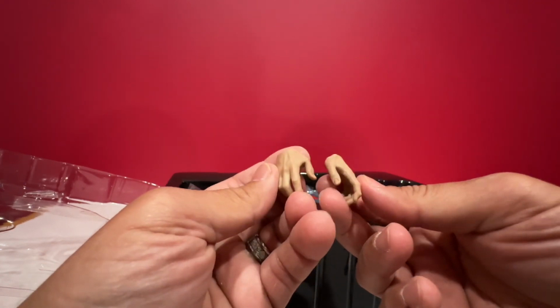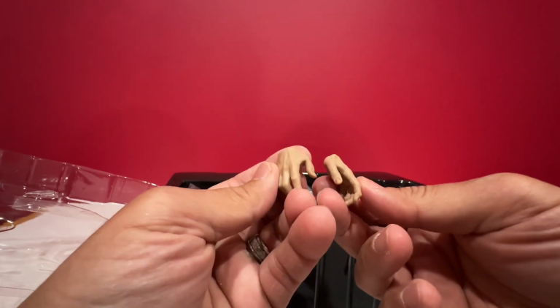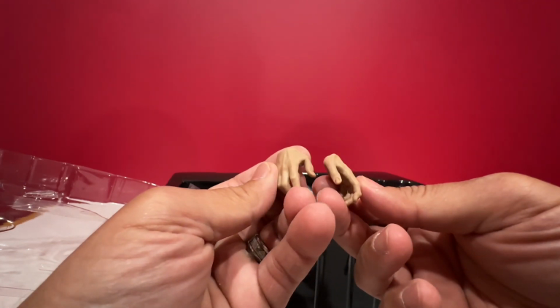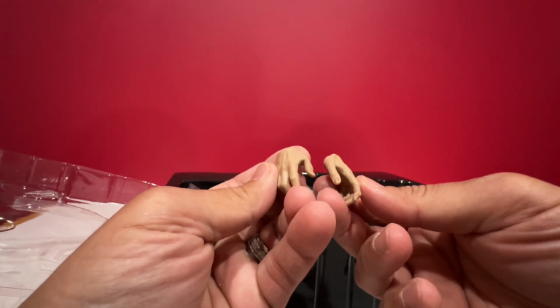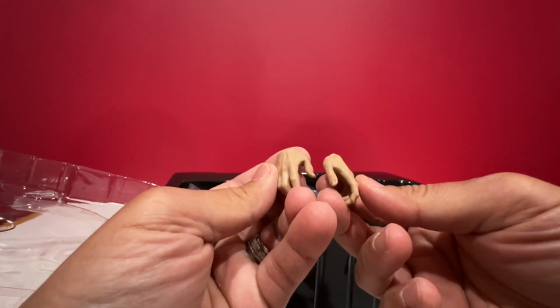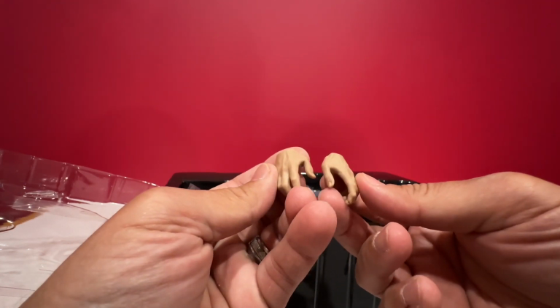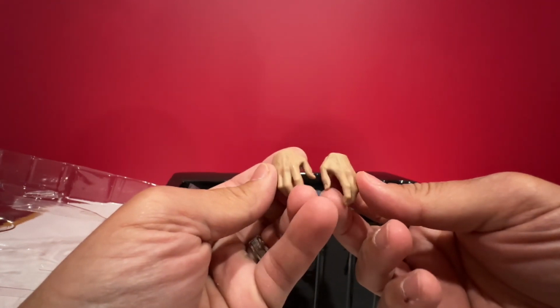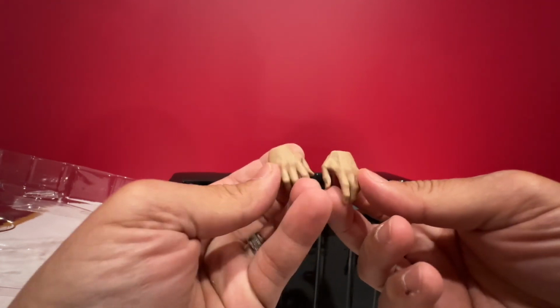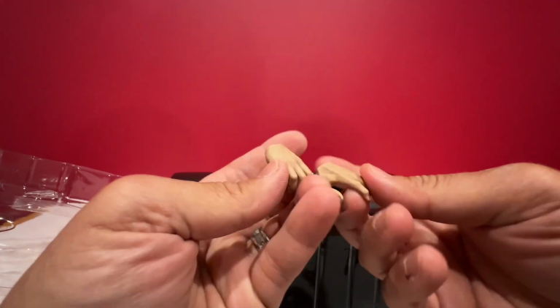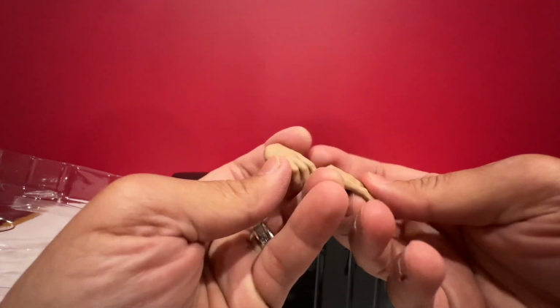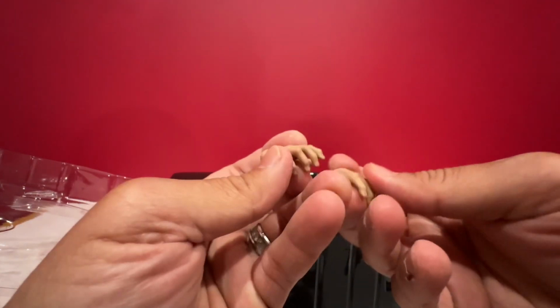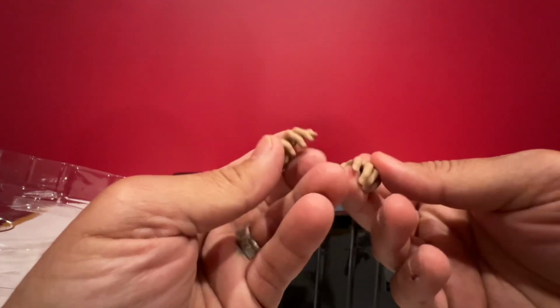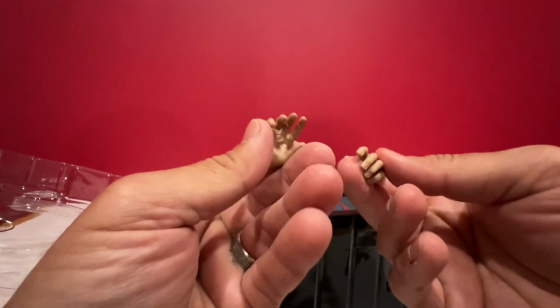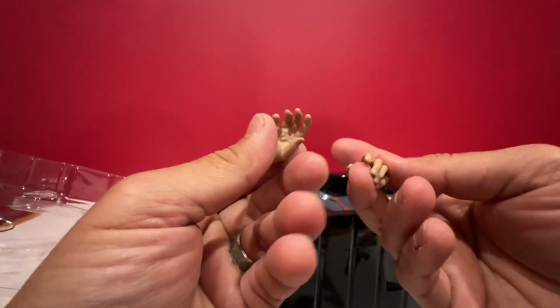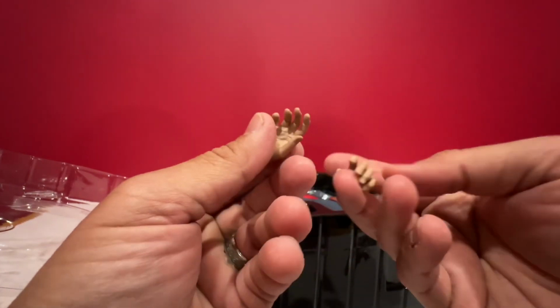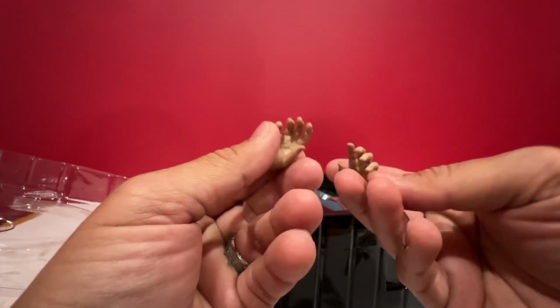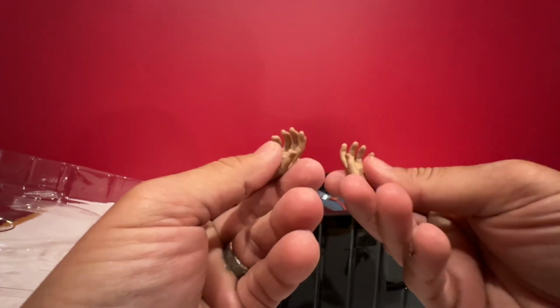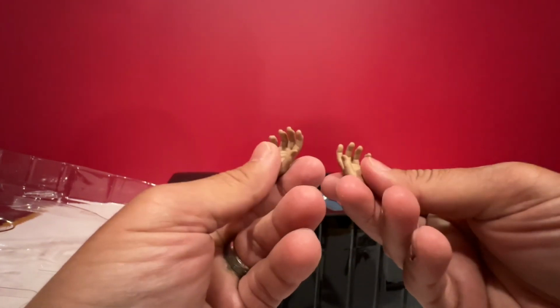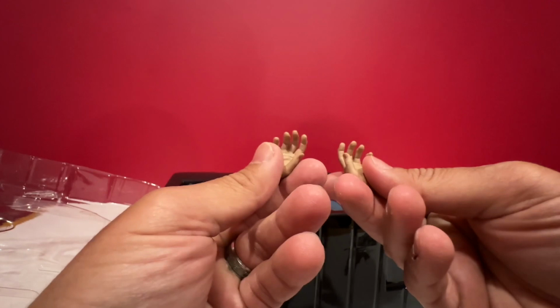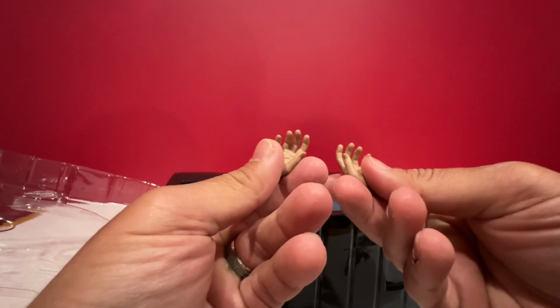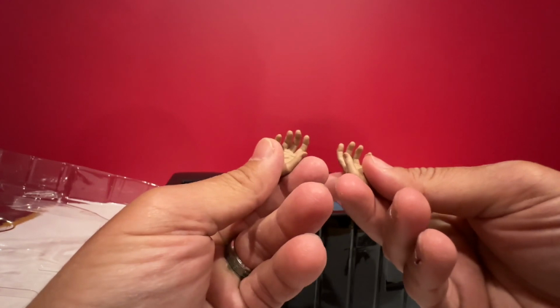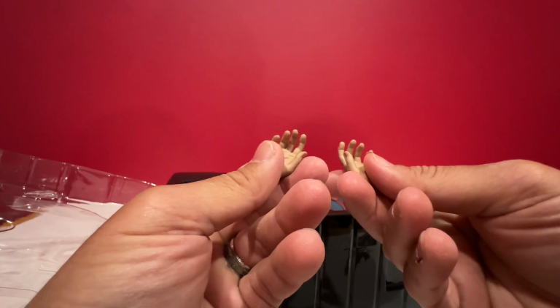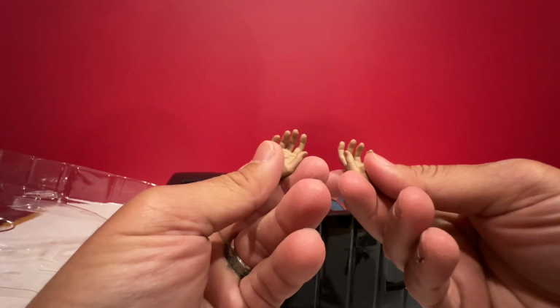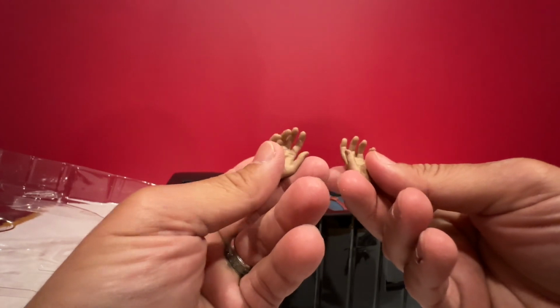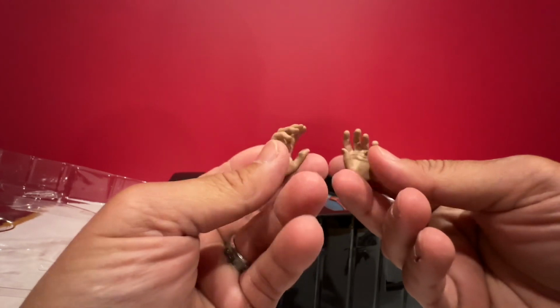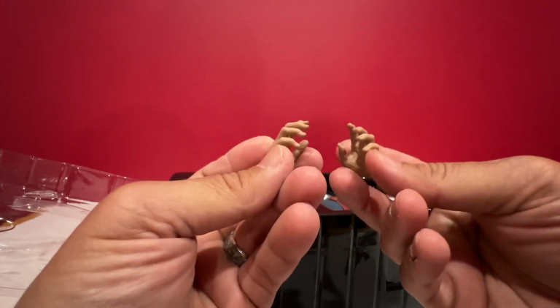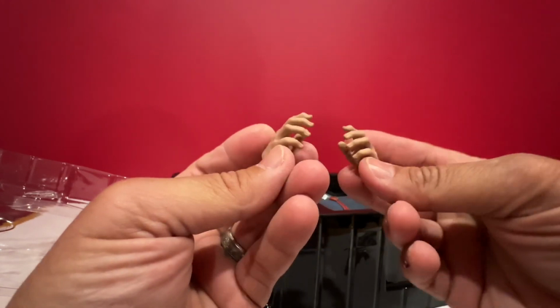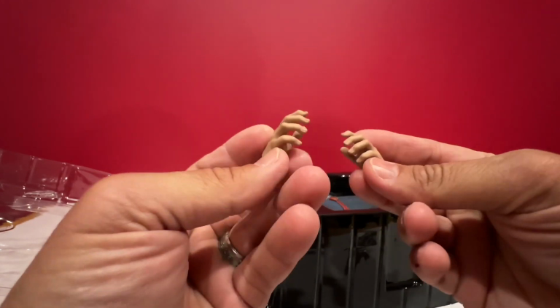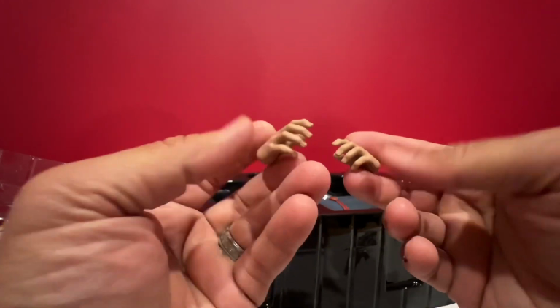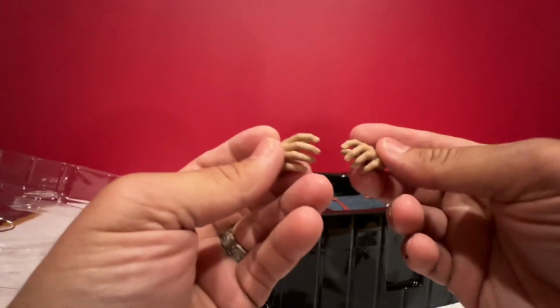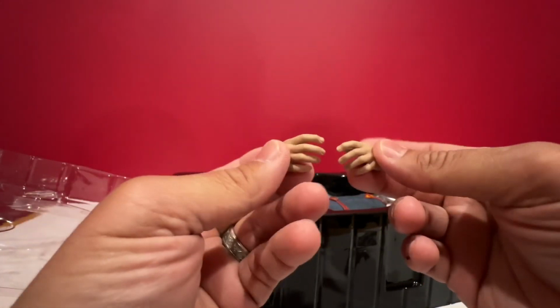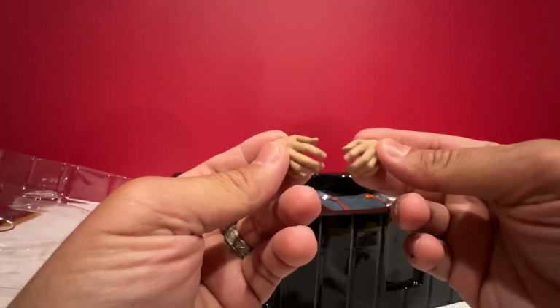A pair of relaxed hands. I think I'll use this one instead.